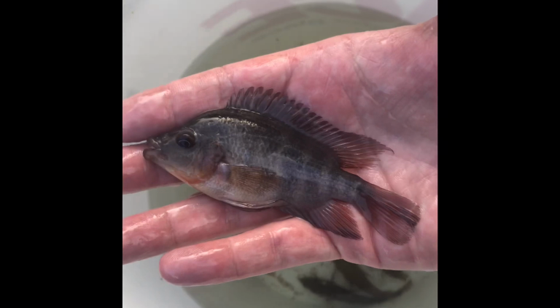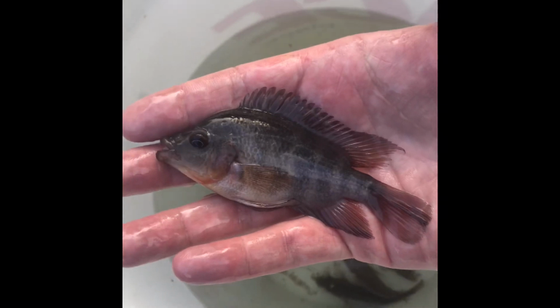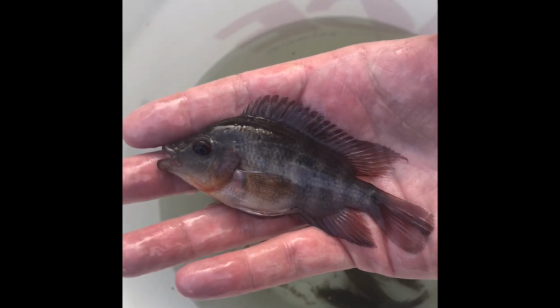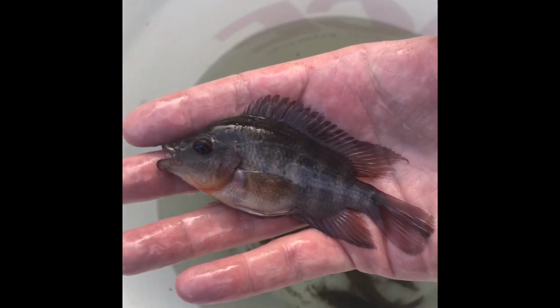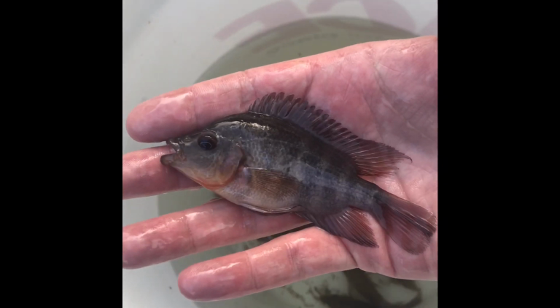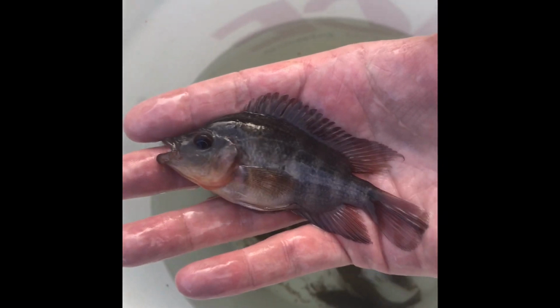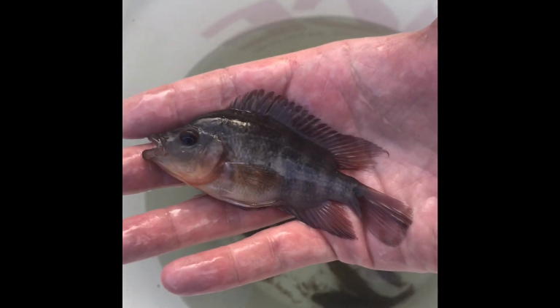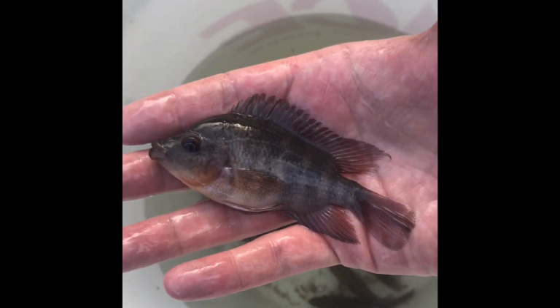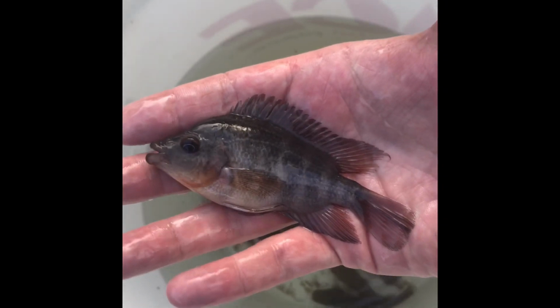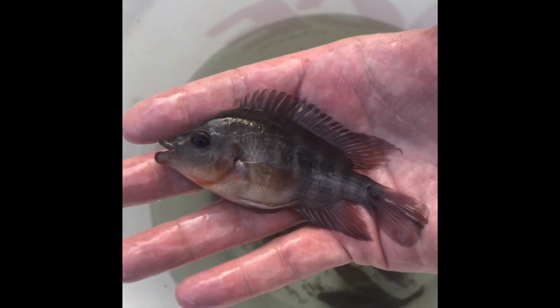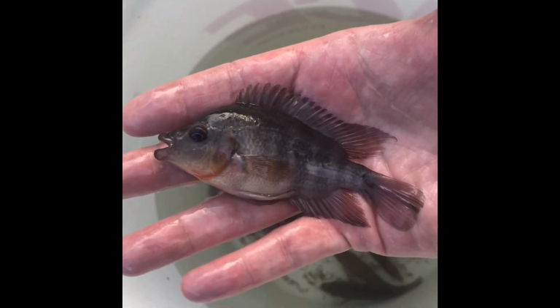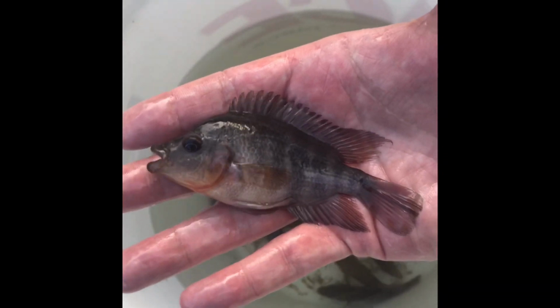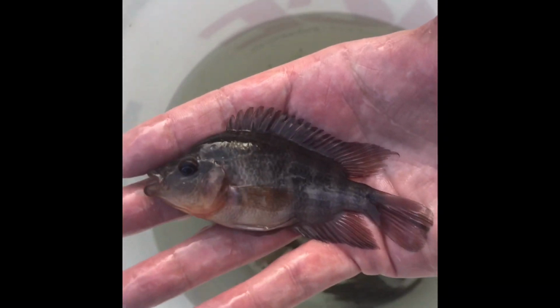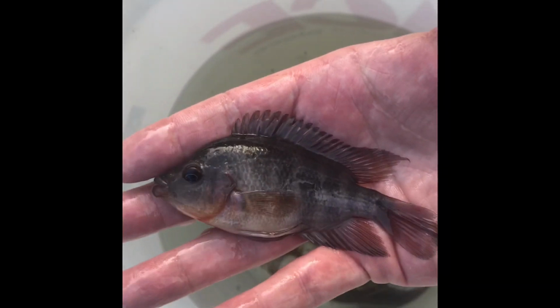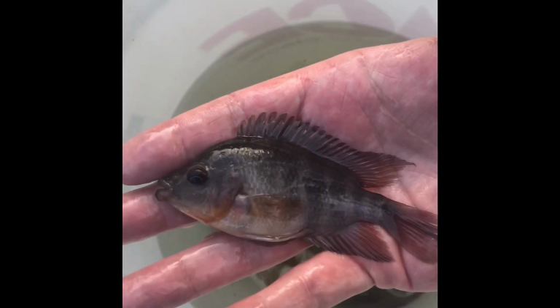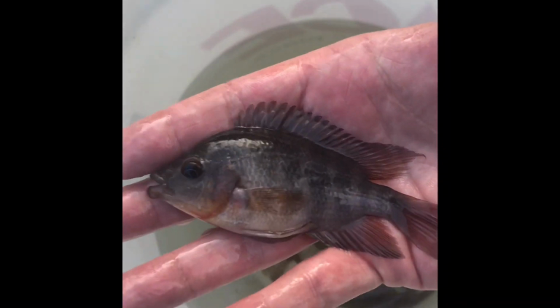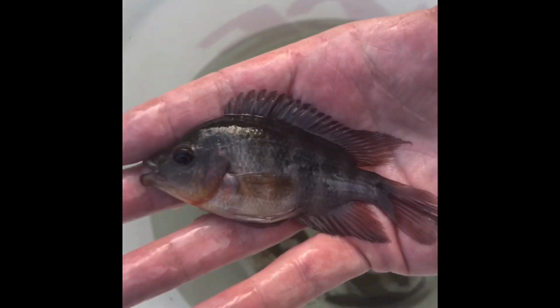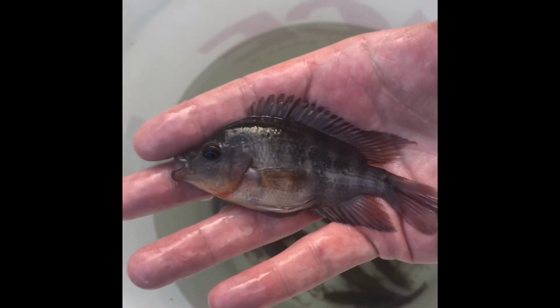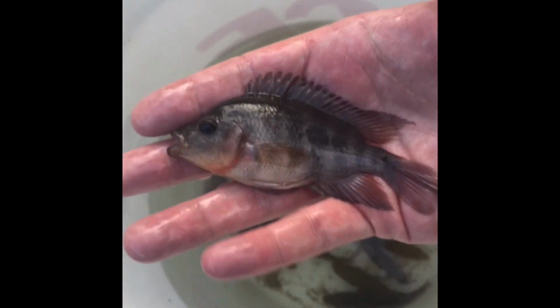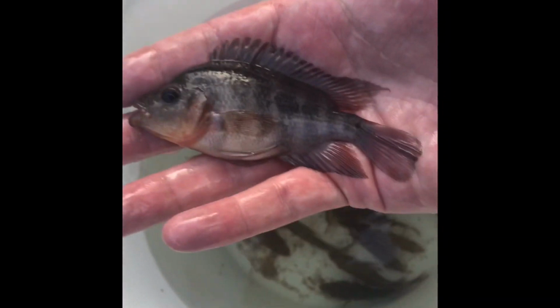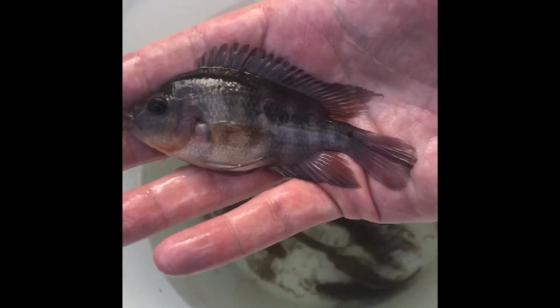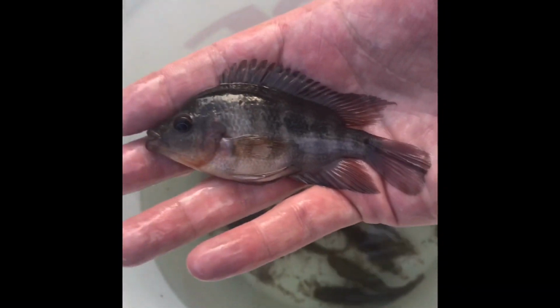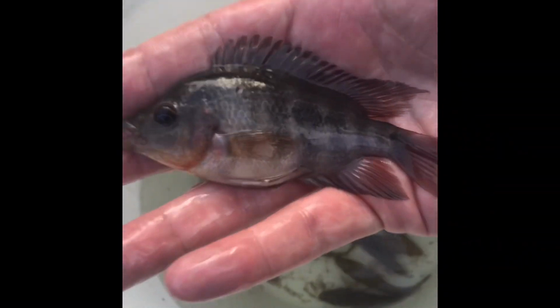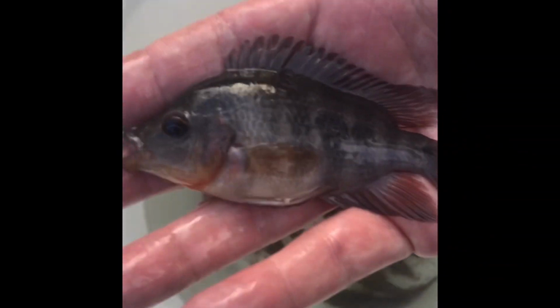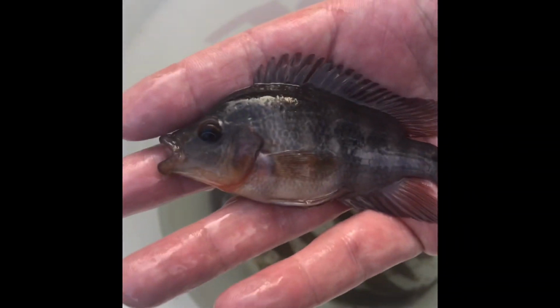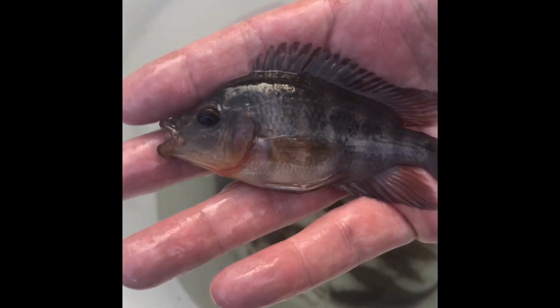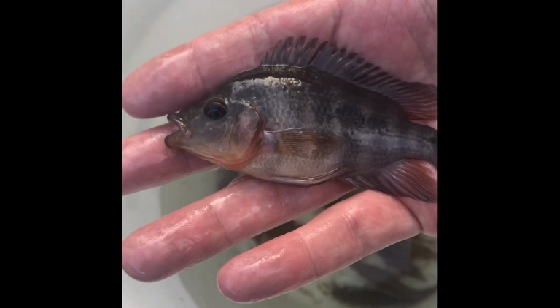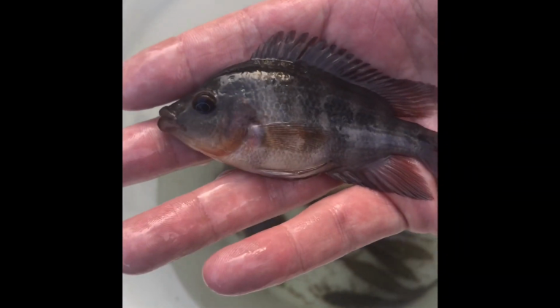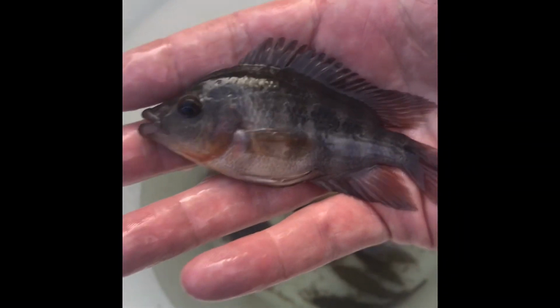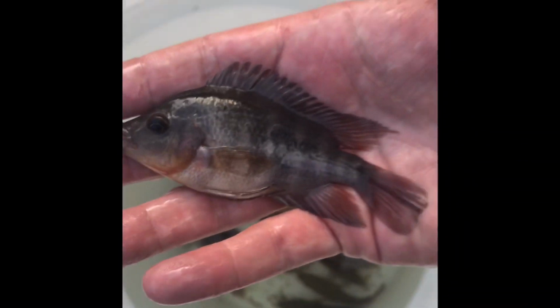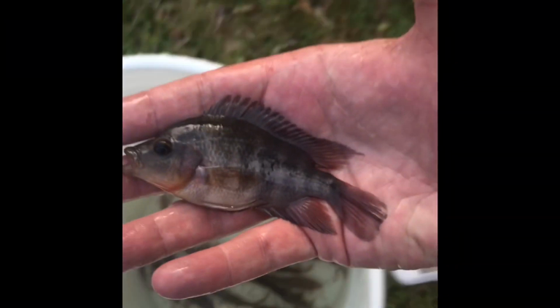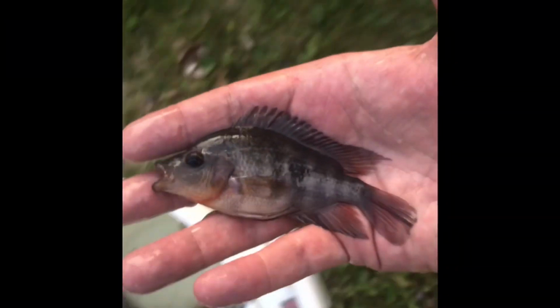Amphilophus Labiatus Lago Nicaragua — he's going in the pond.